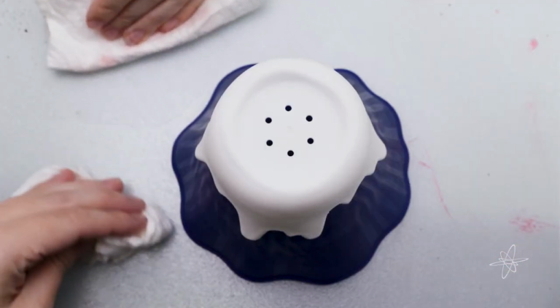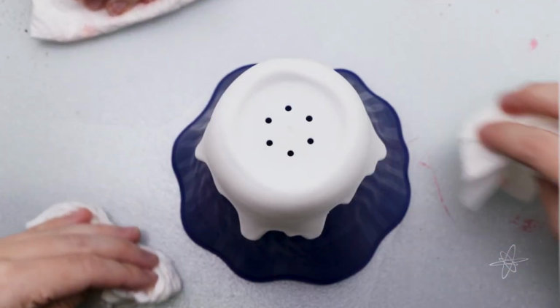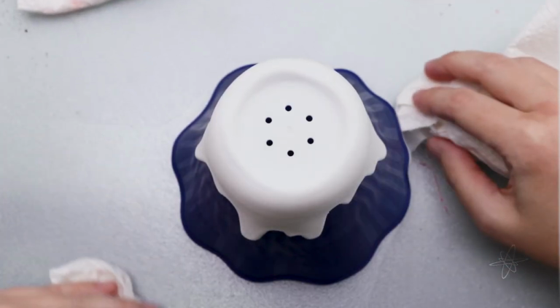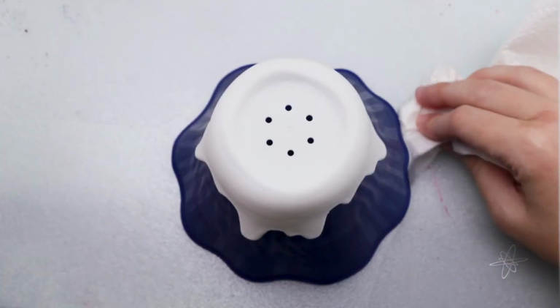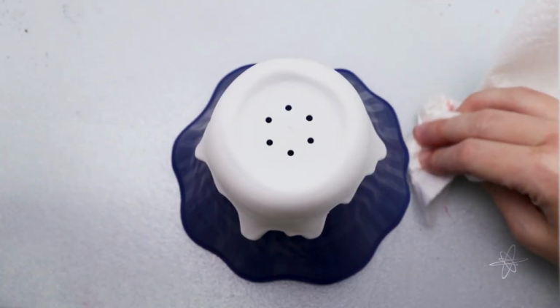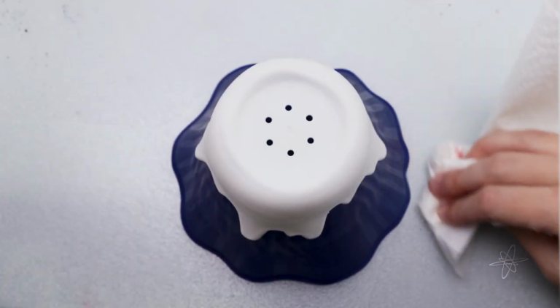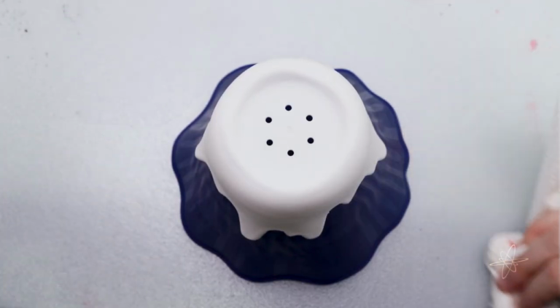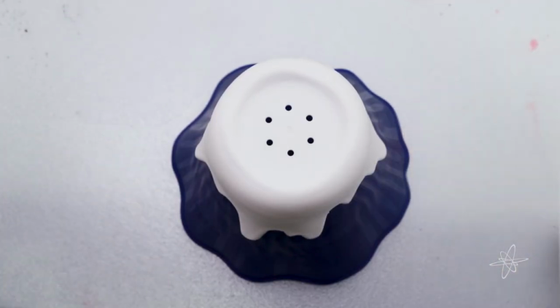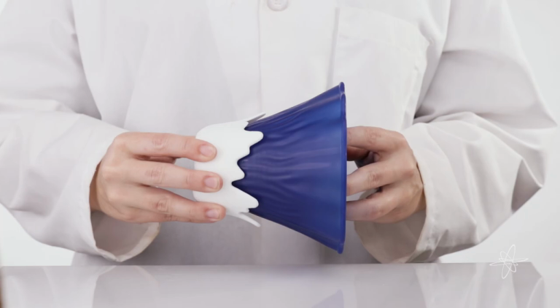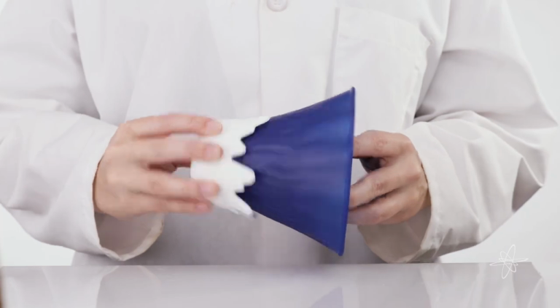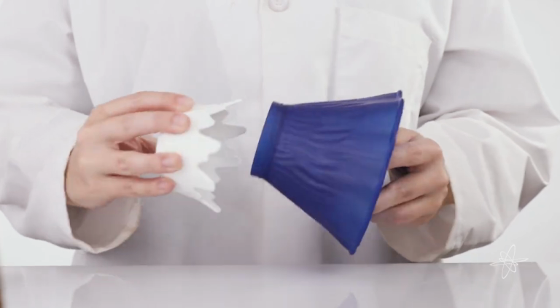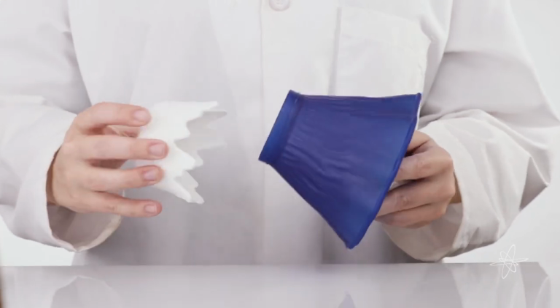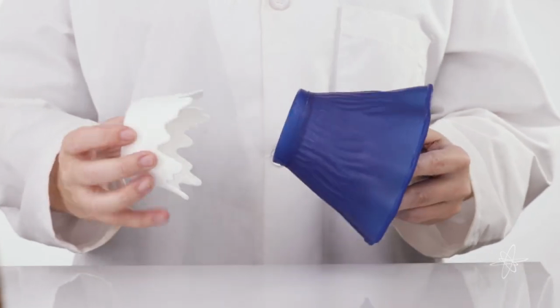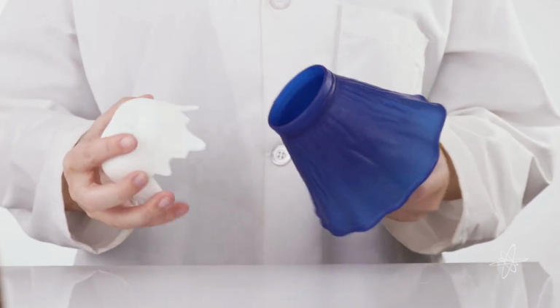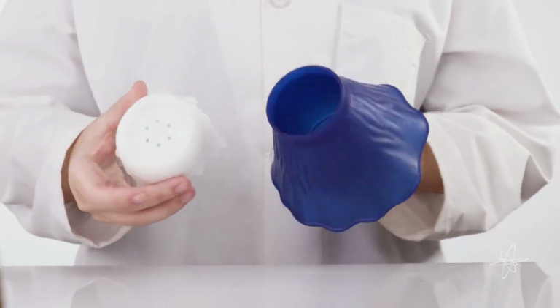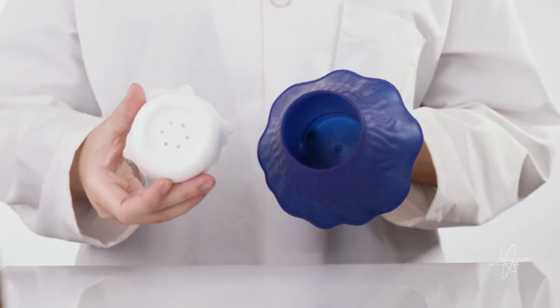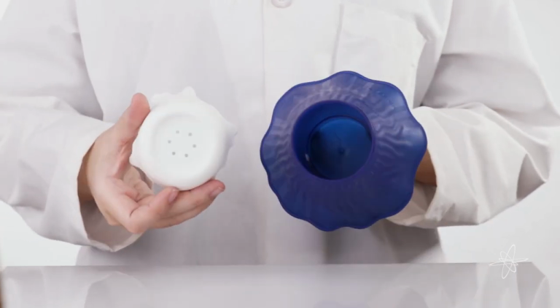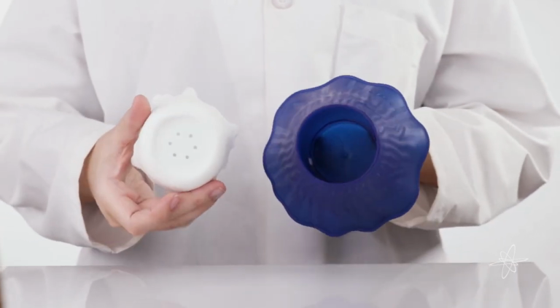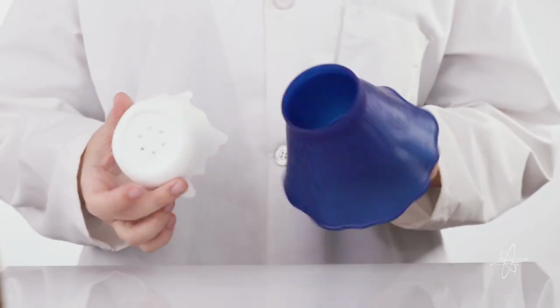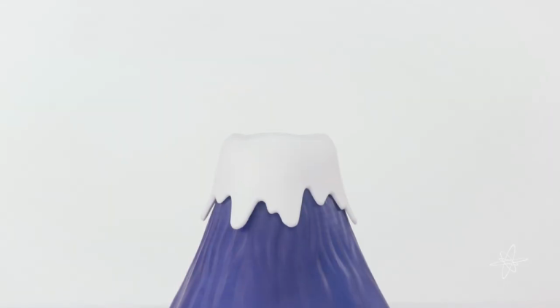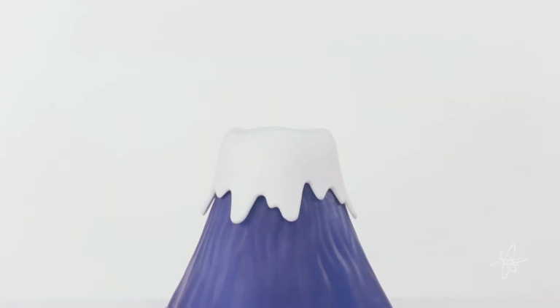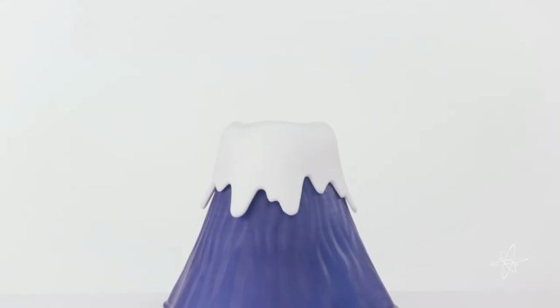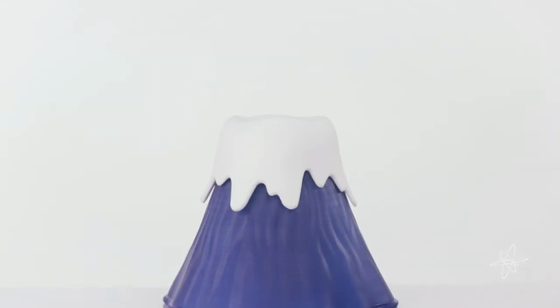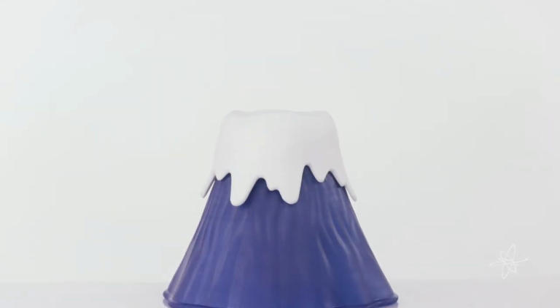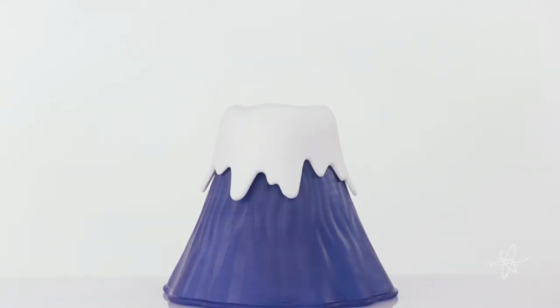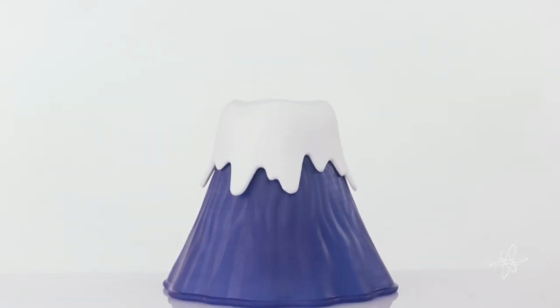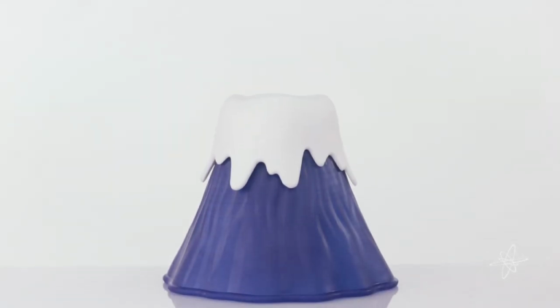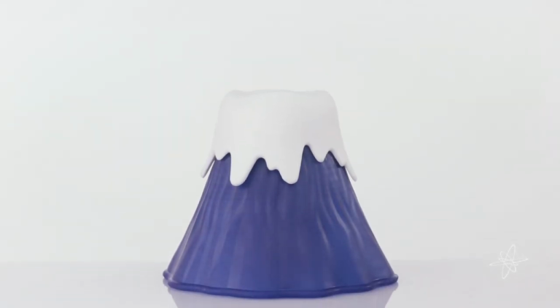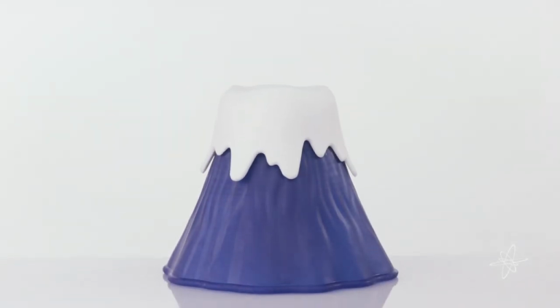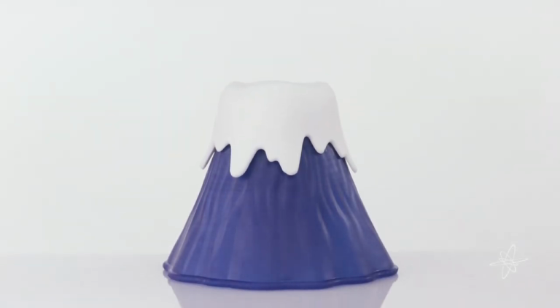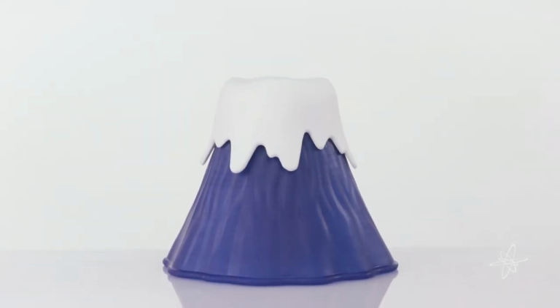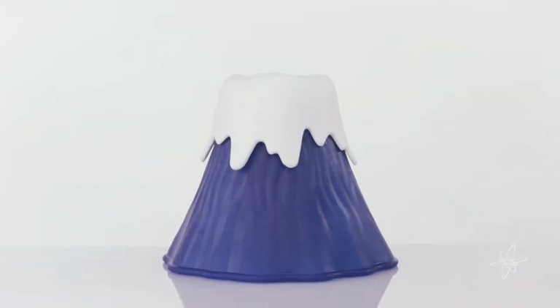Creative clean using steam — the erupting volcano cleaner.